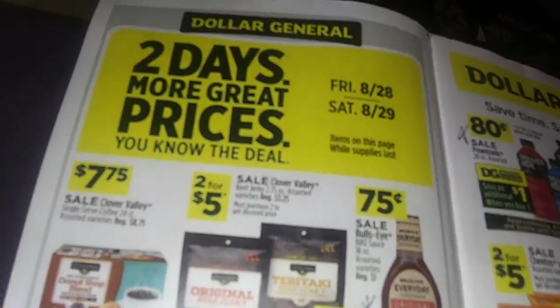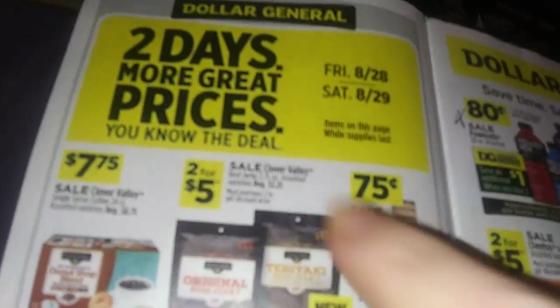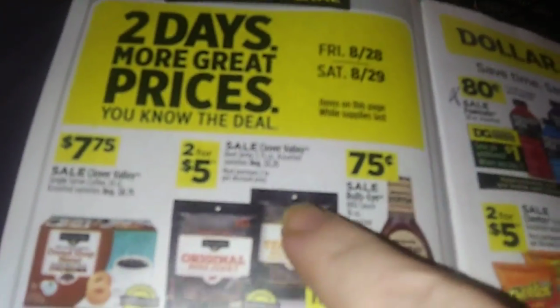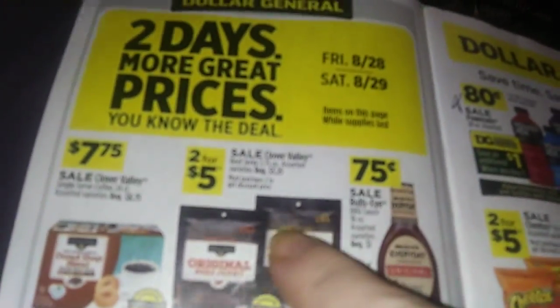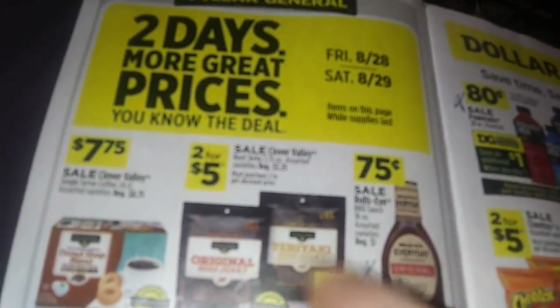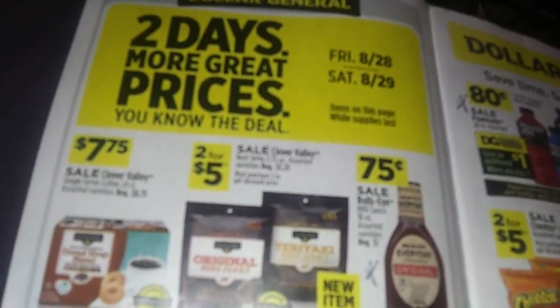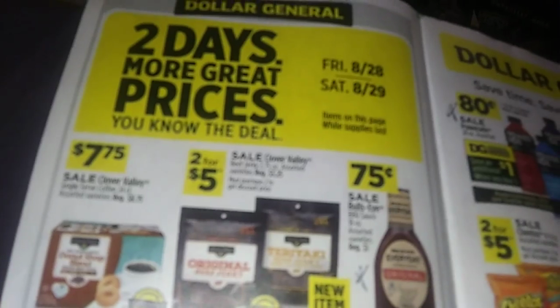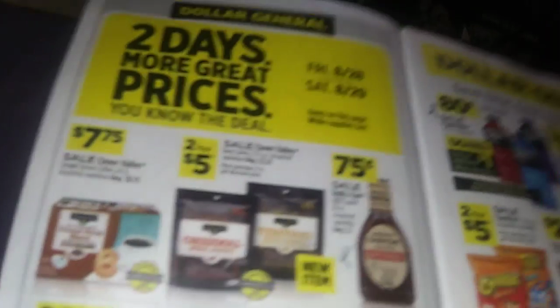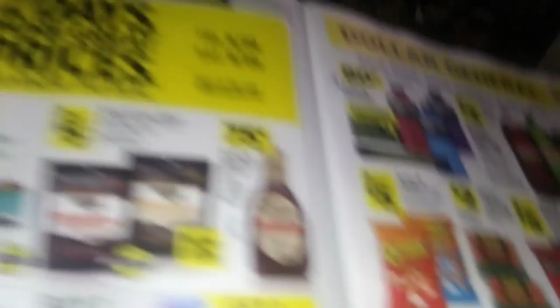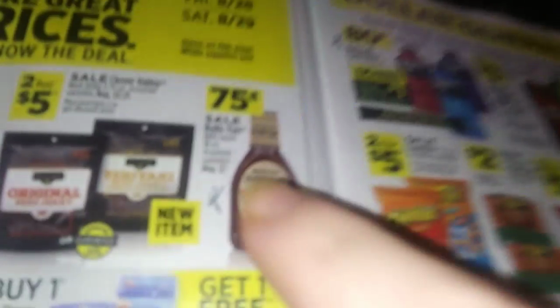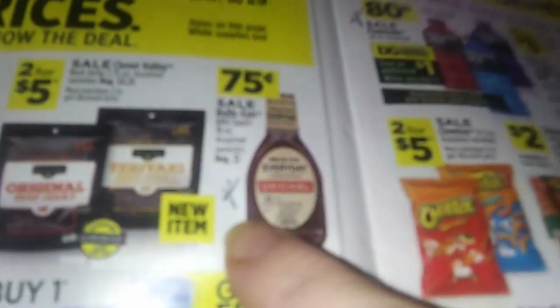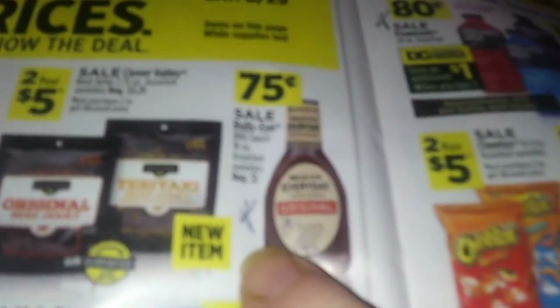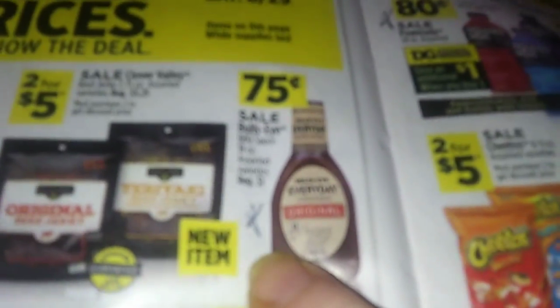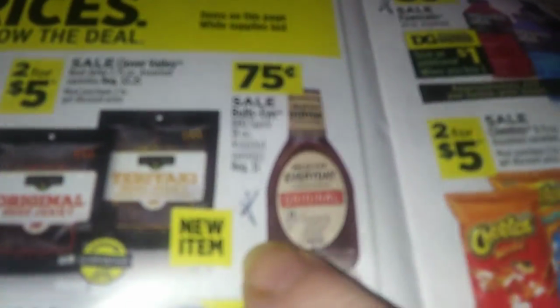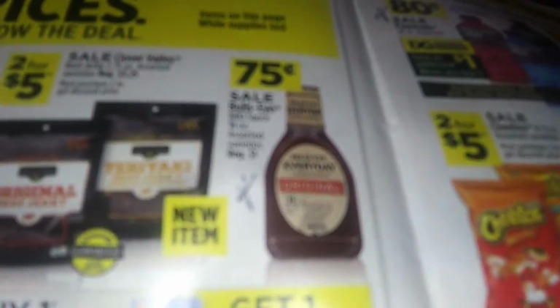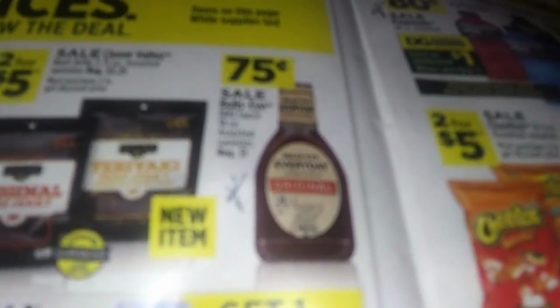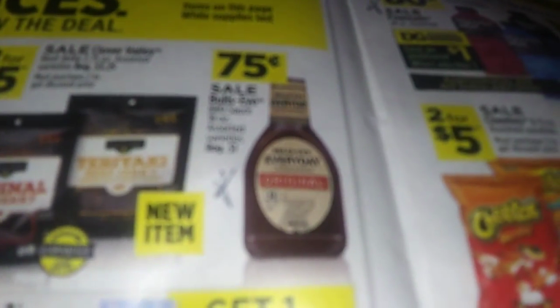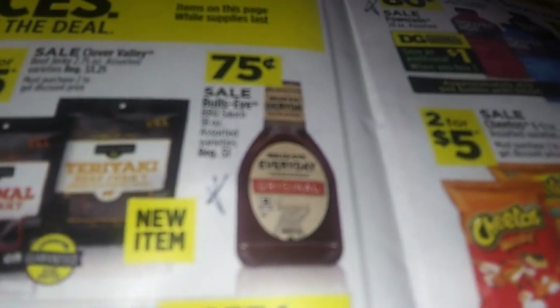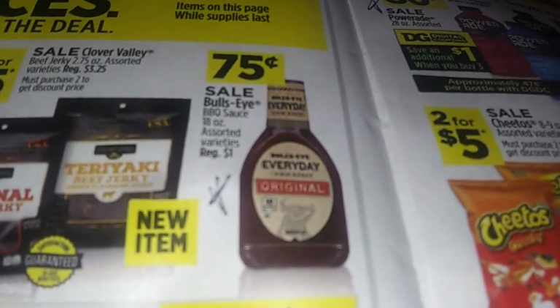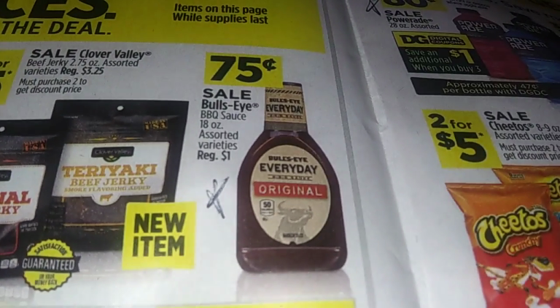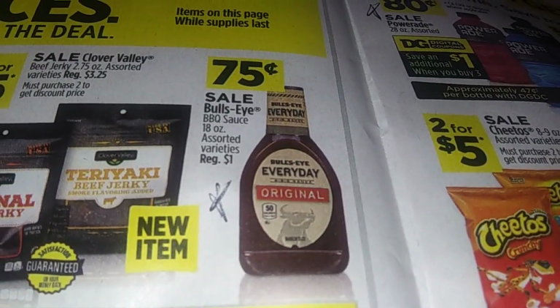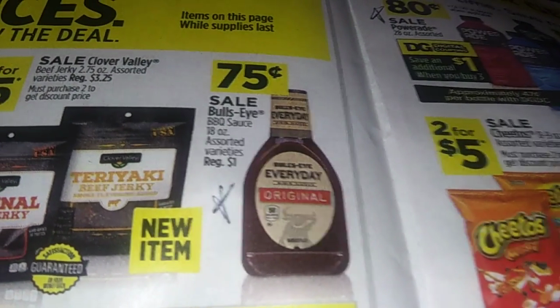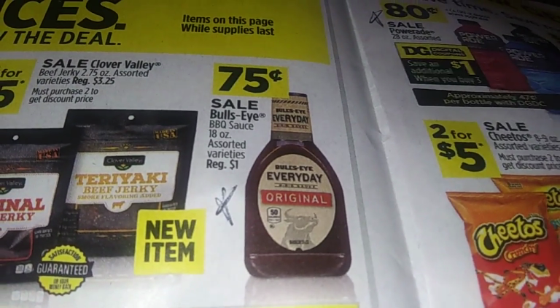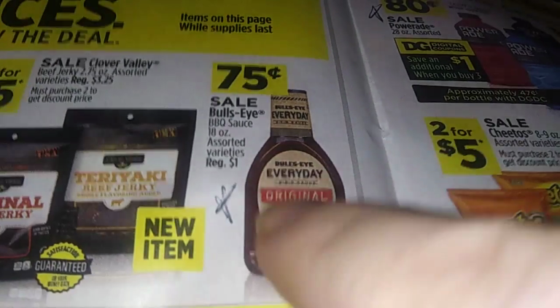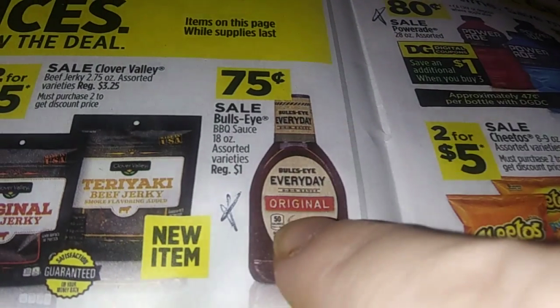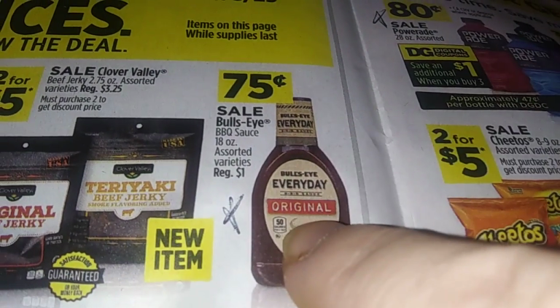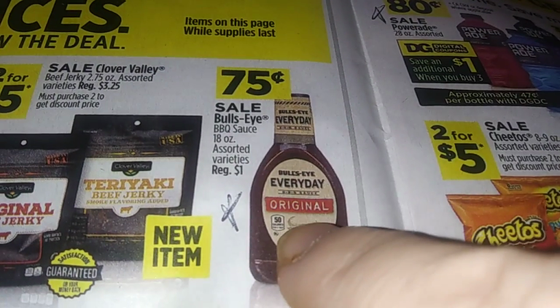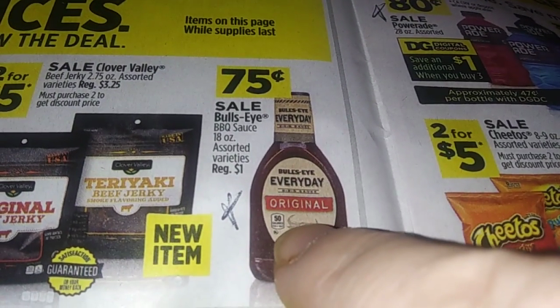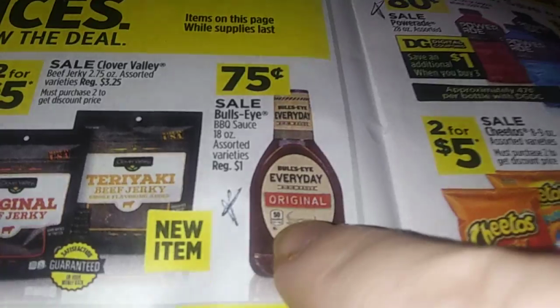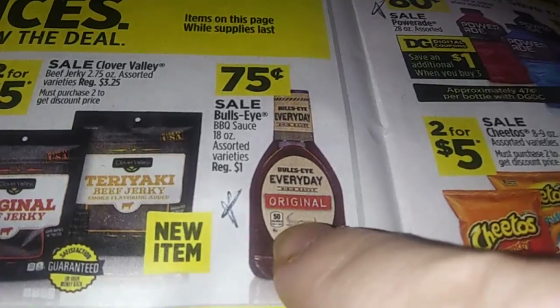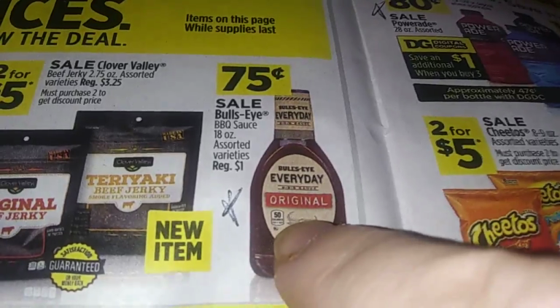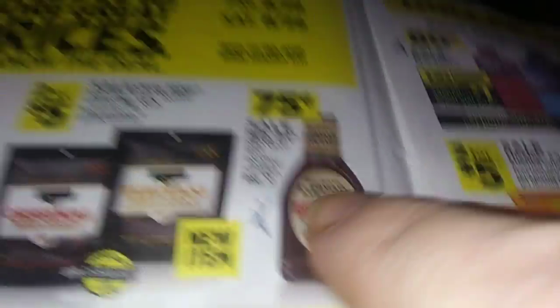That's some beef jerky, two for five. And if you need barbecue sauce, Bullseye is 75 cents.